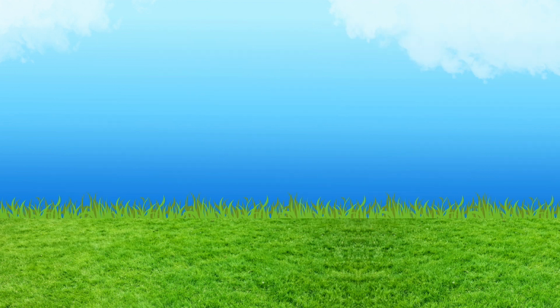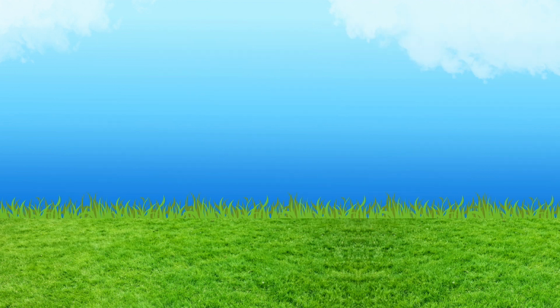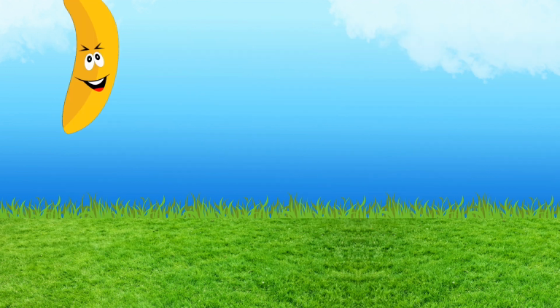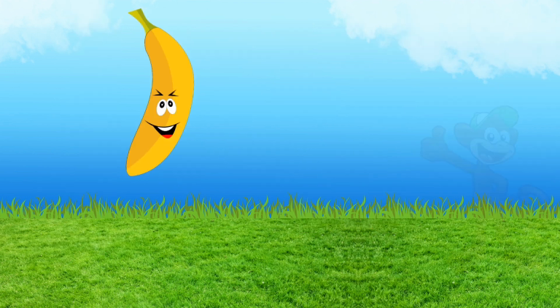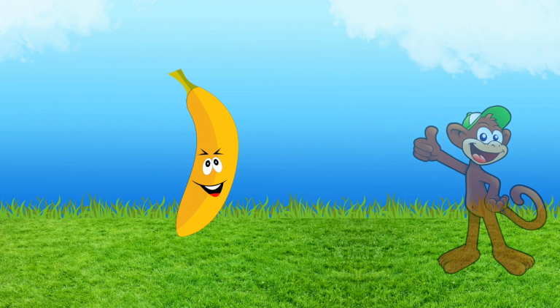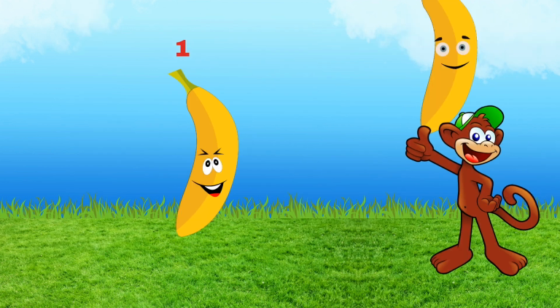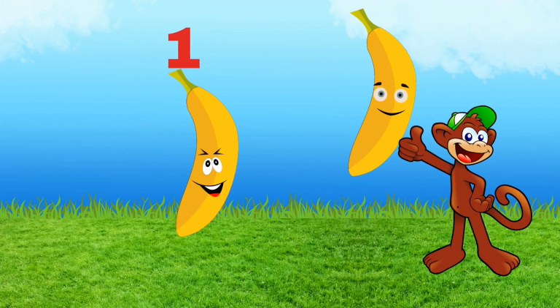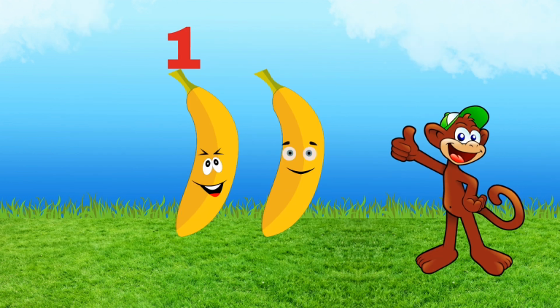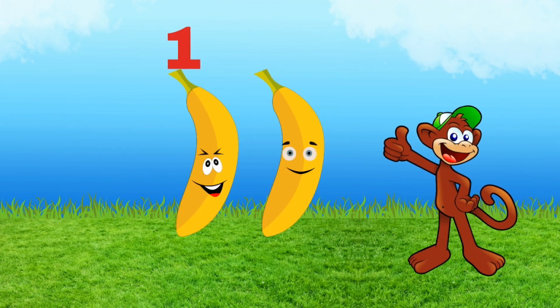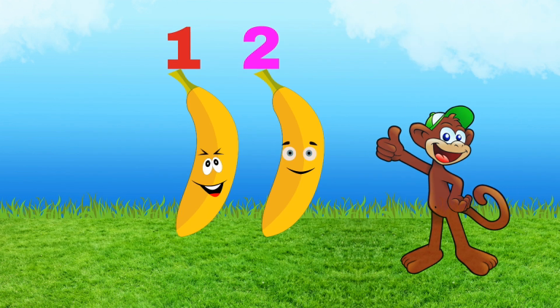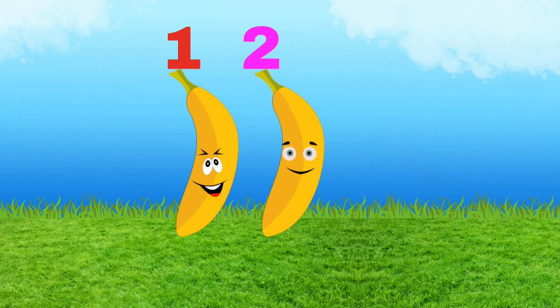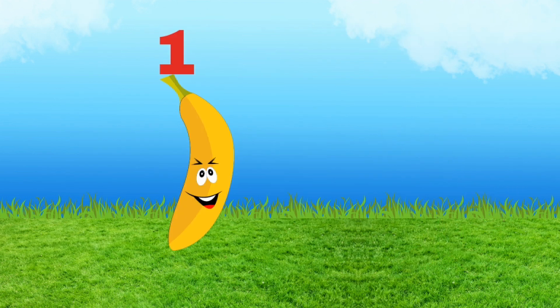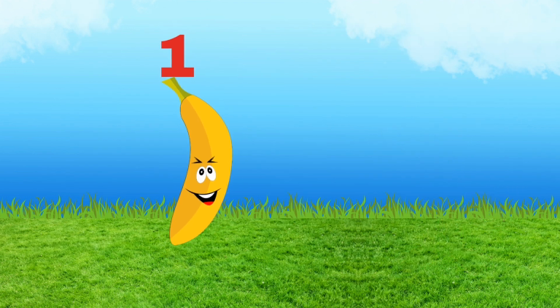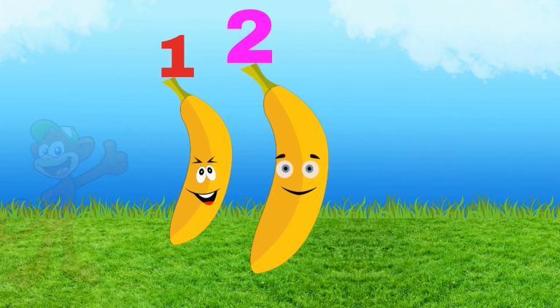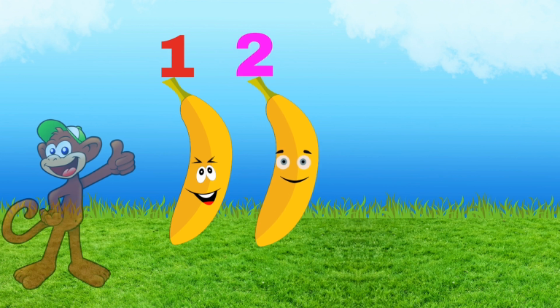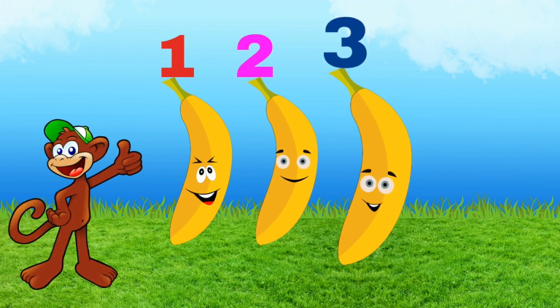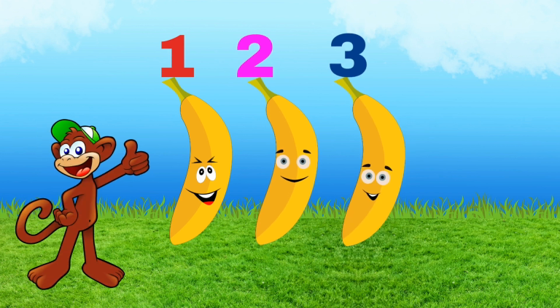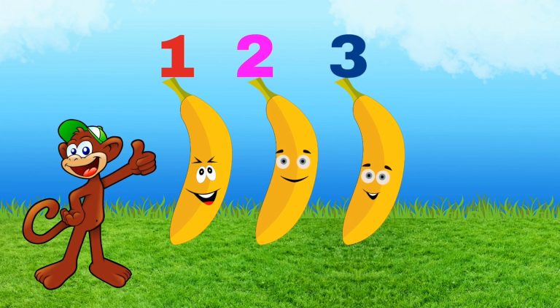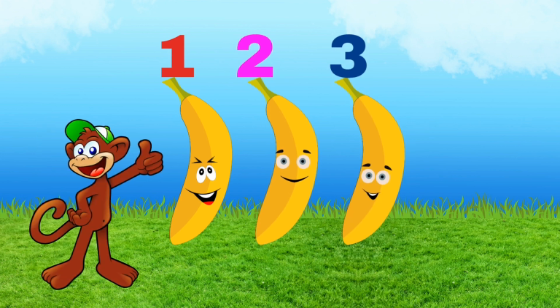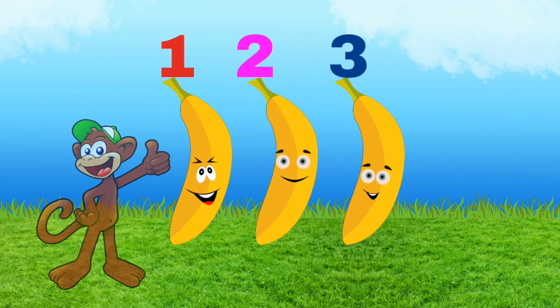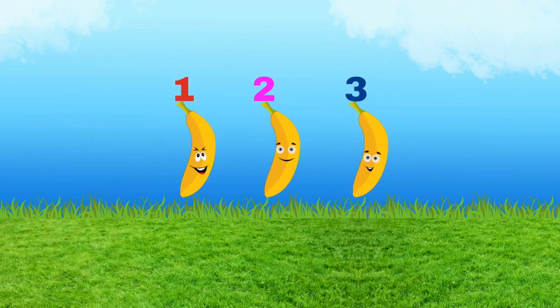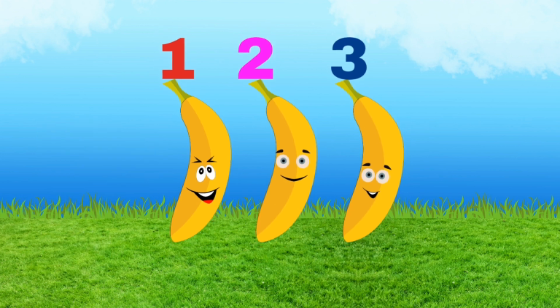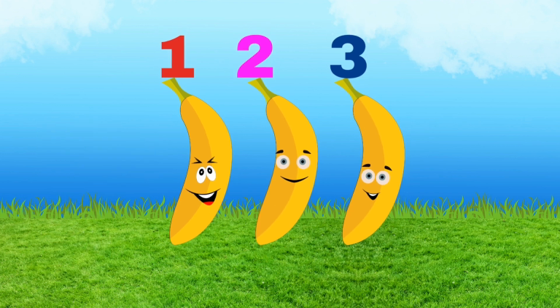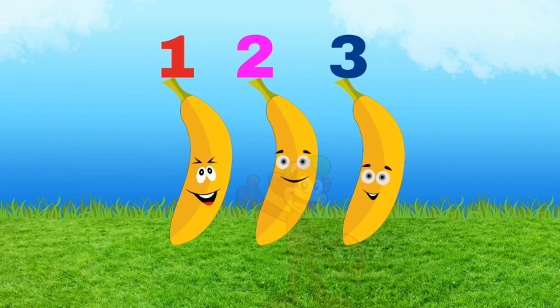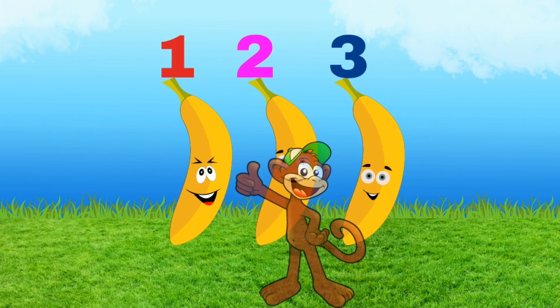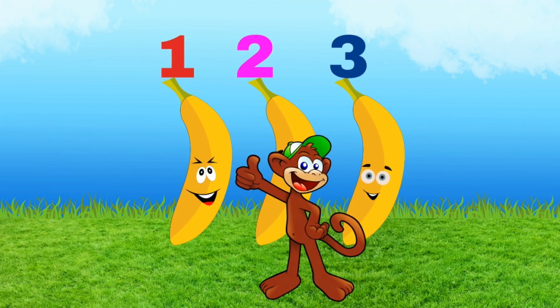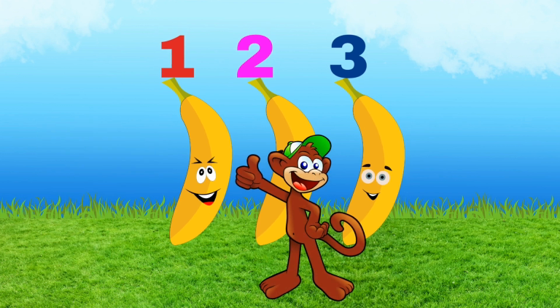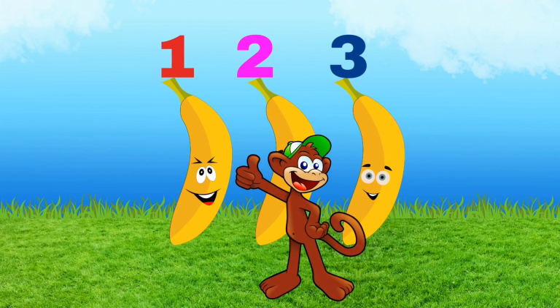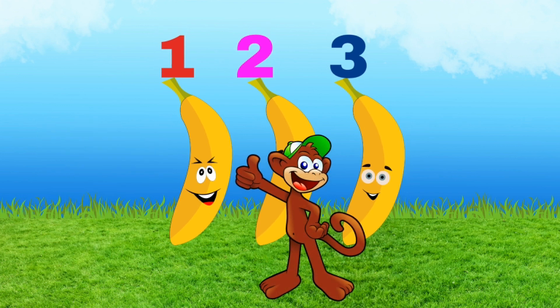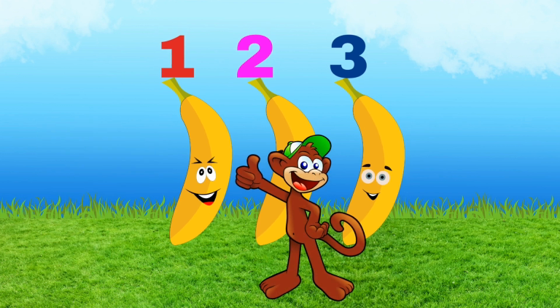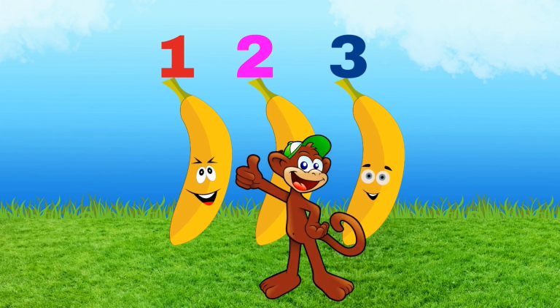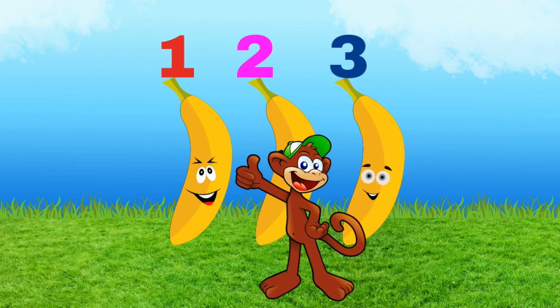One banana, two bananas, one, two, three — three bananas for me.